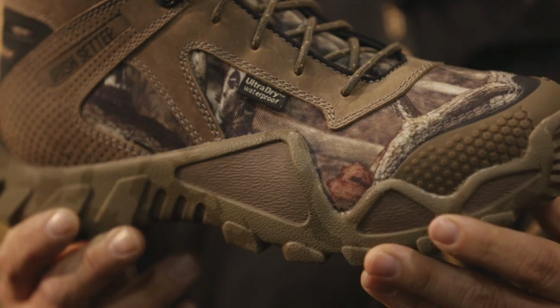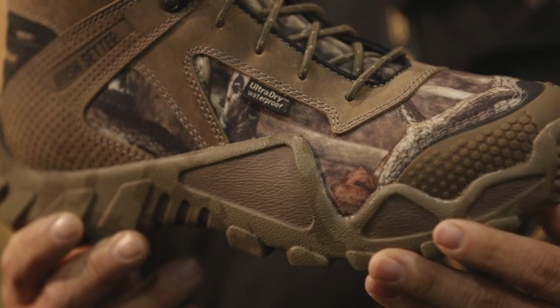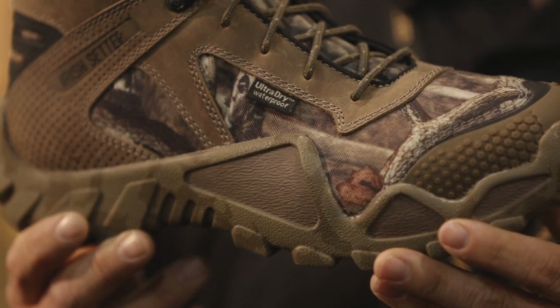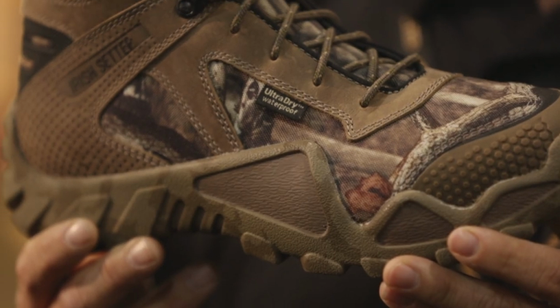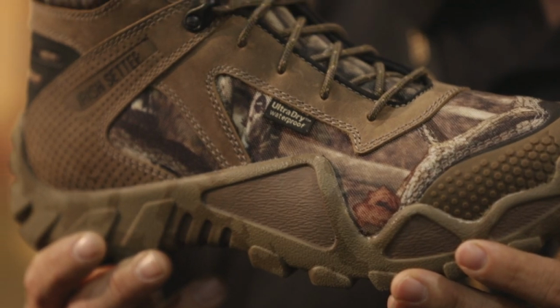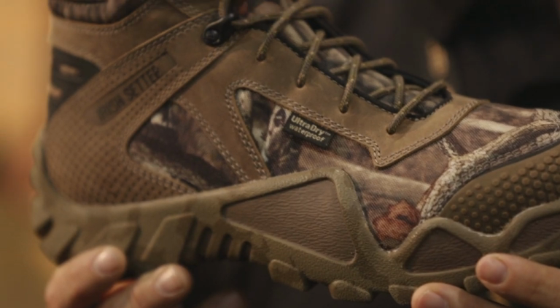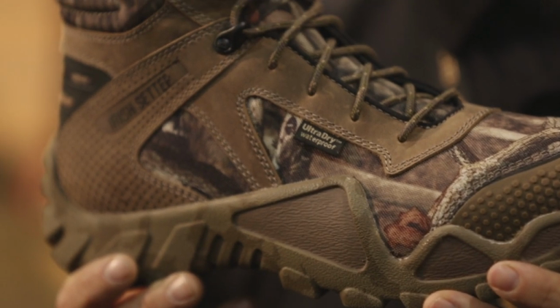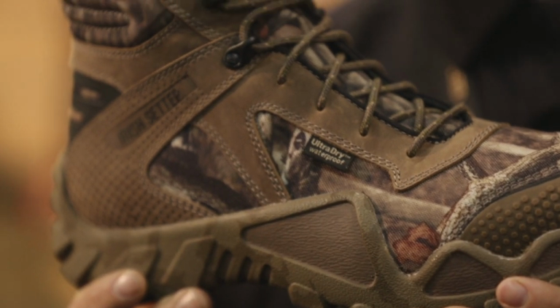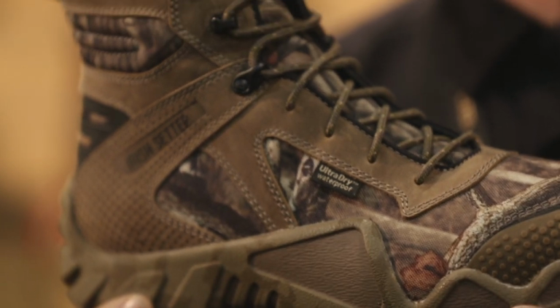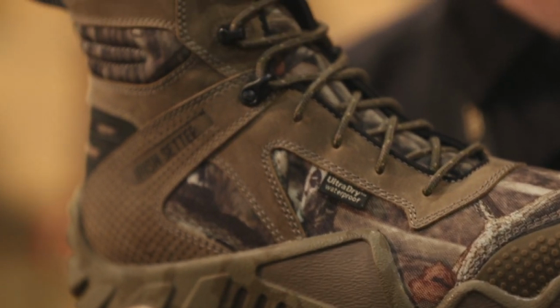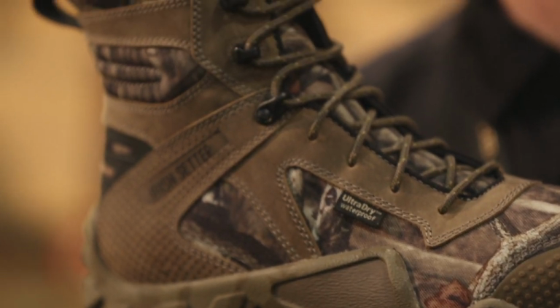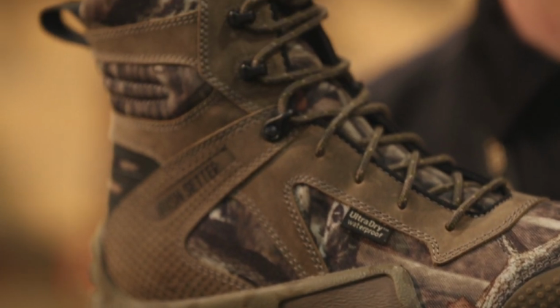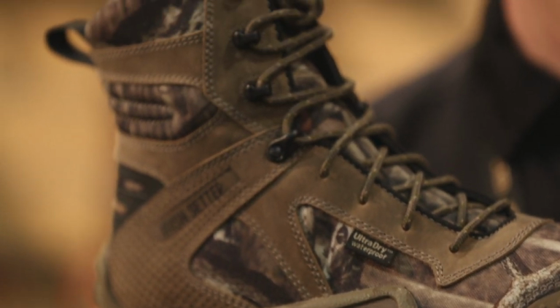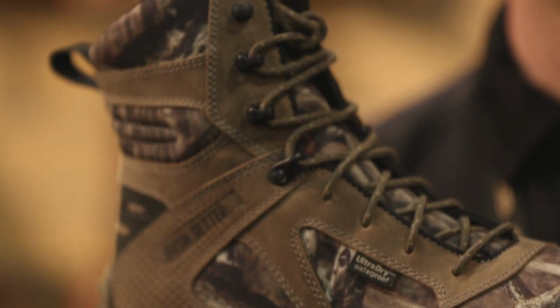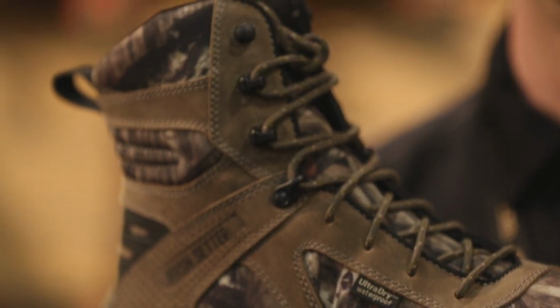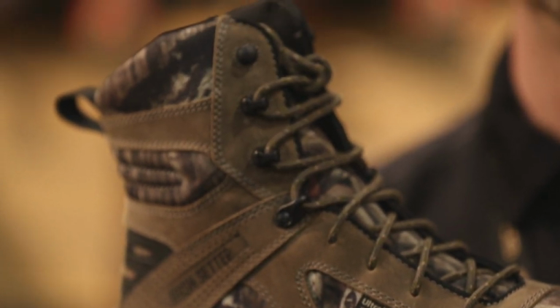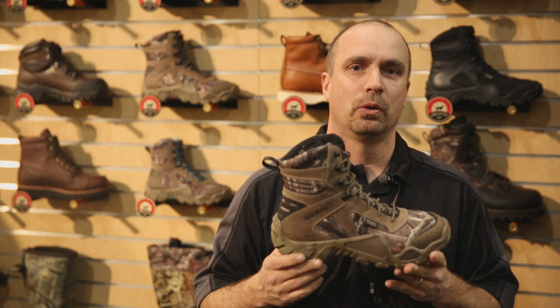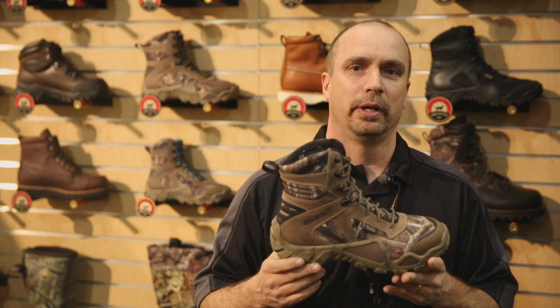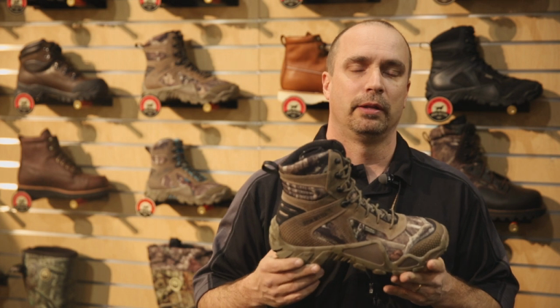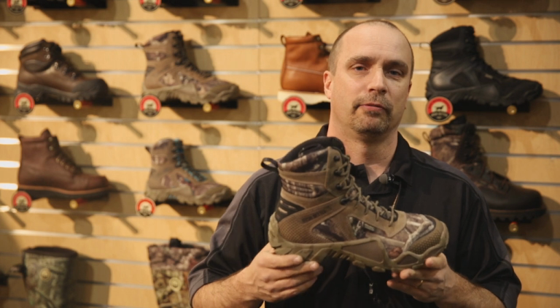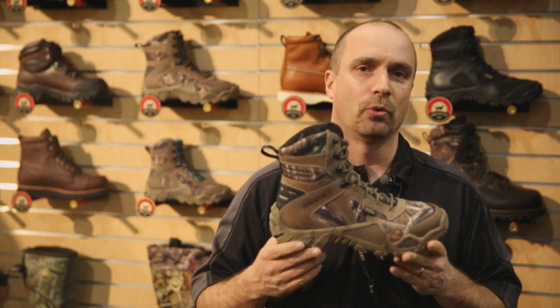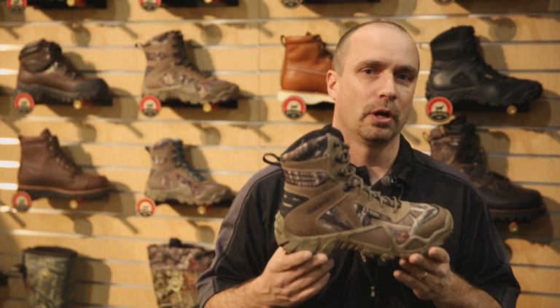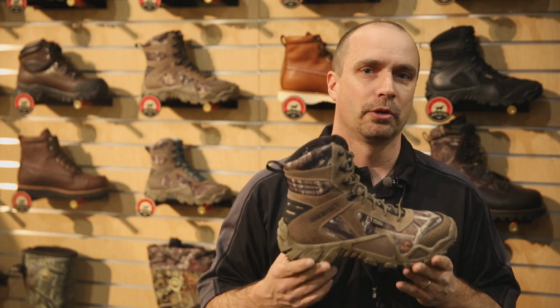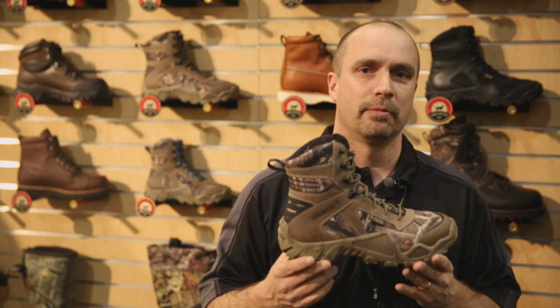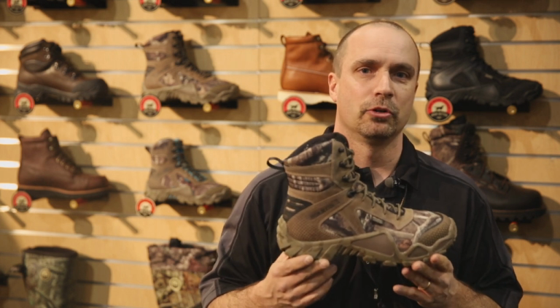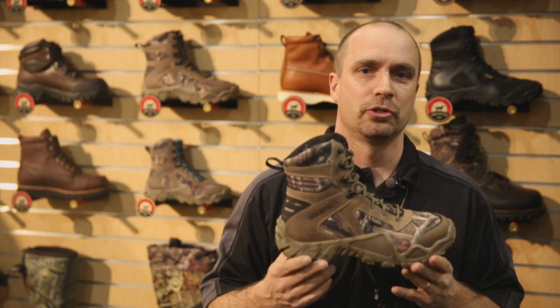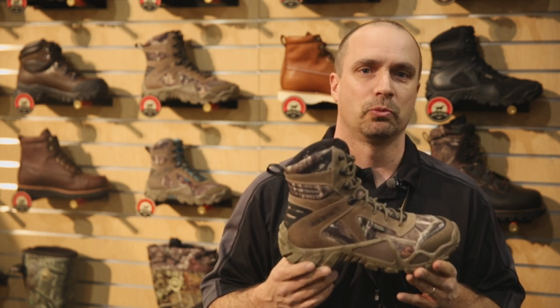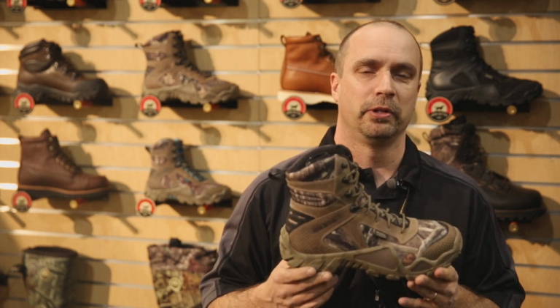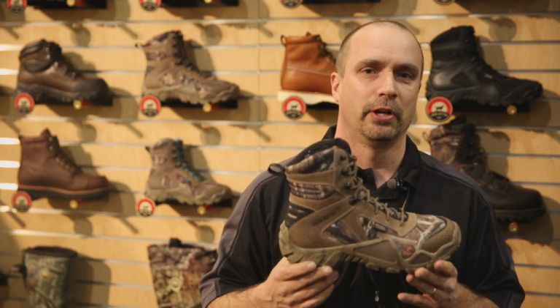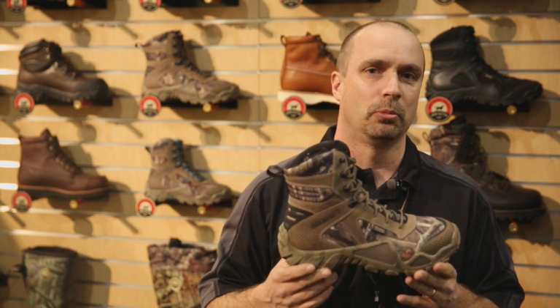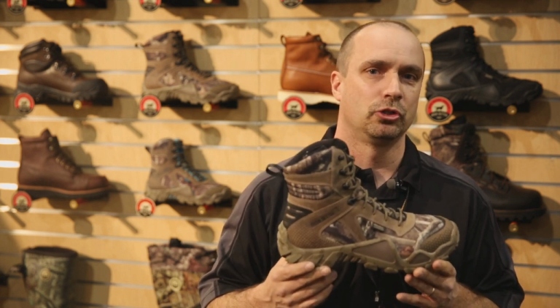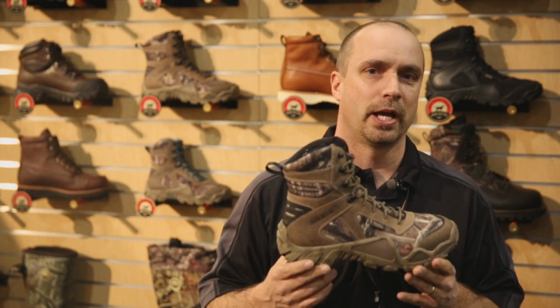These boots are available currently in stores right now, and 400 gram versions will be available in July.